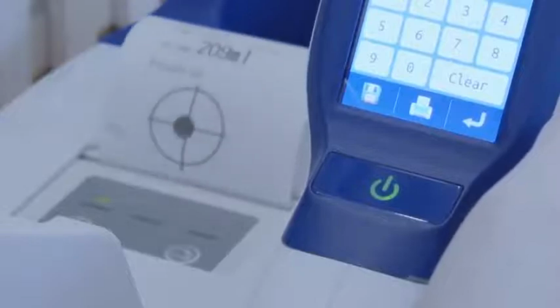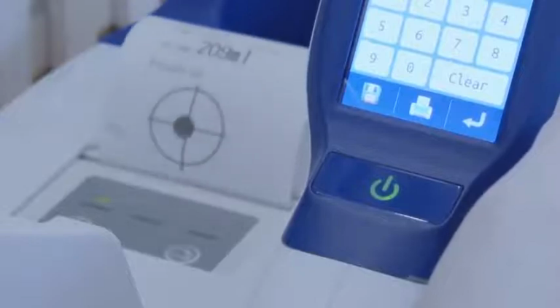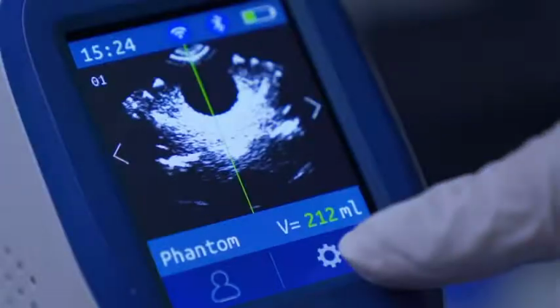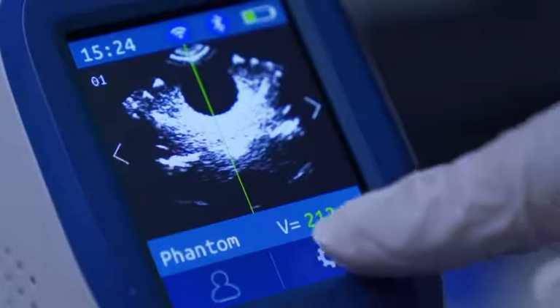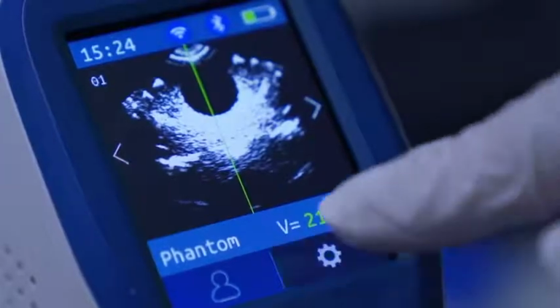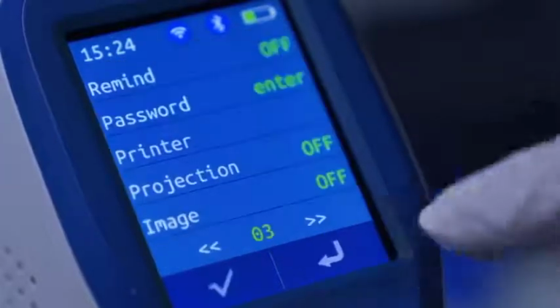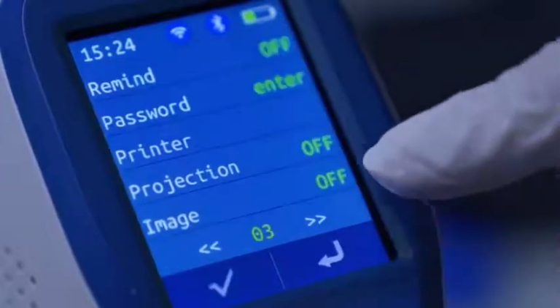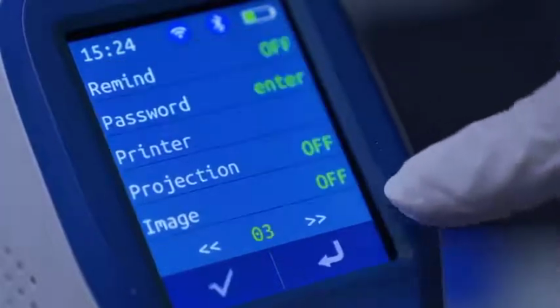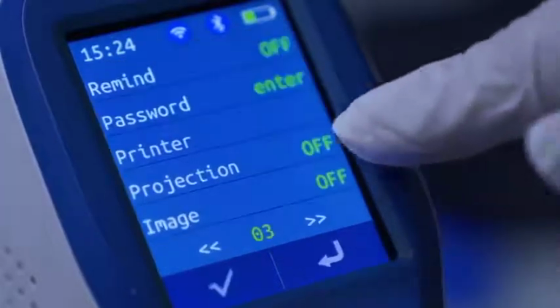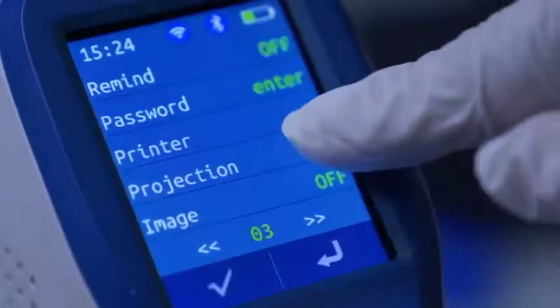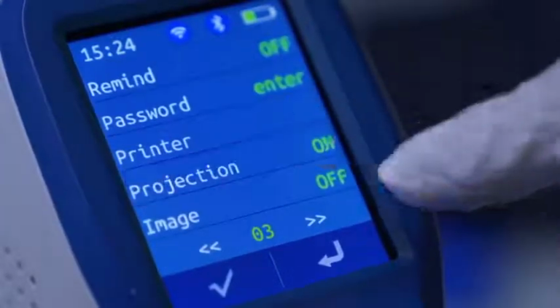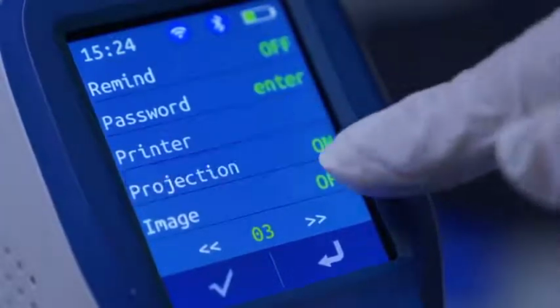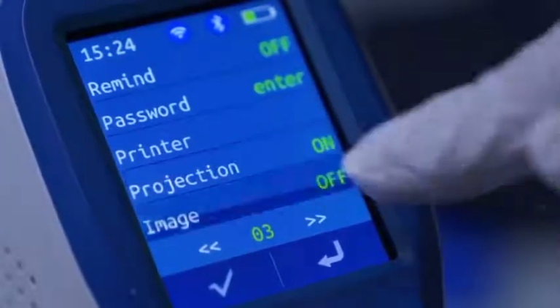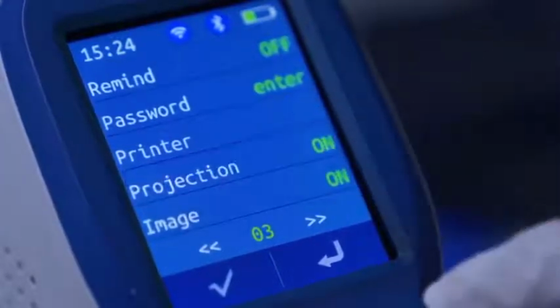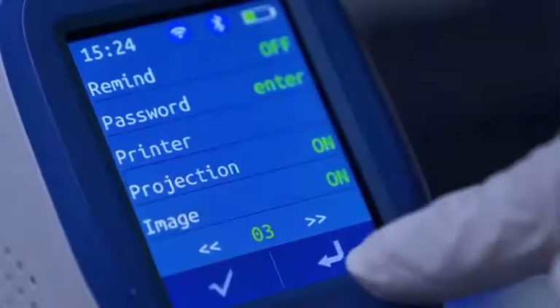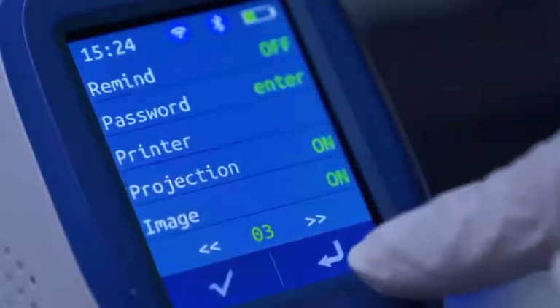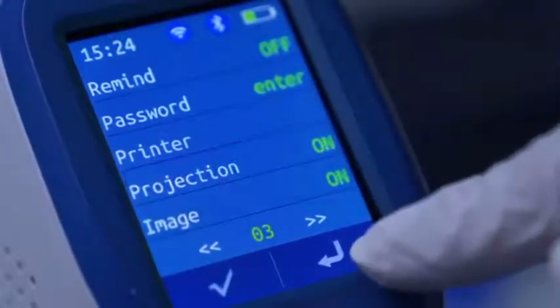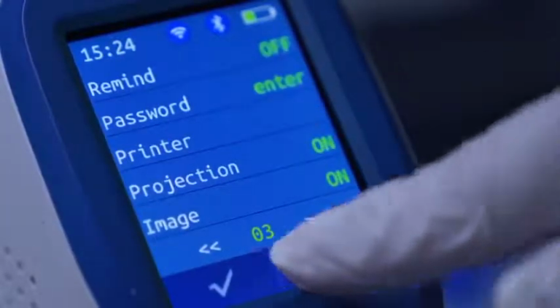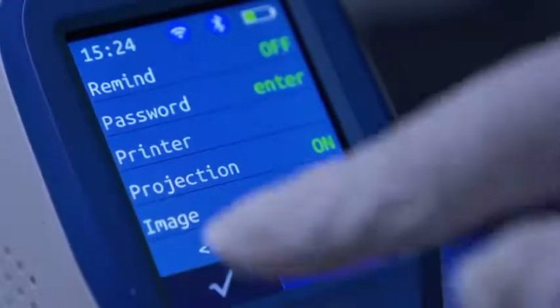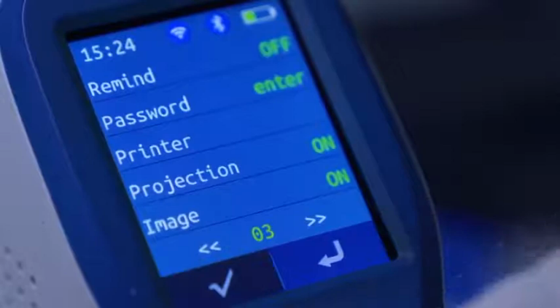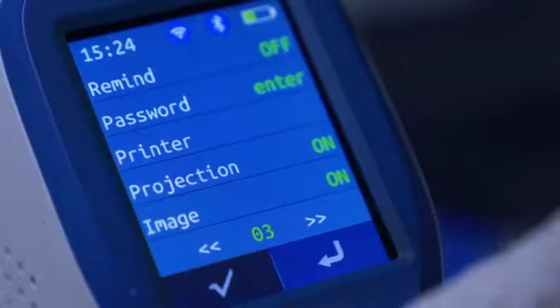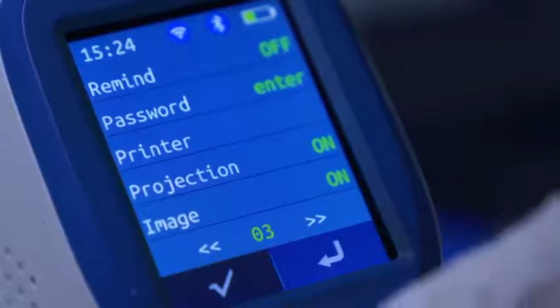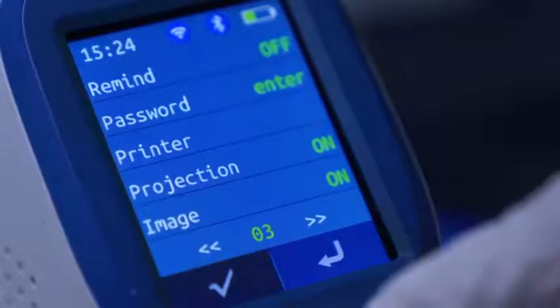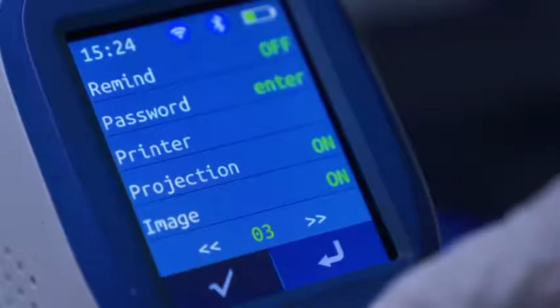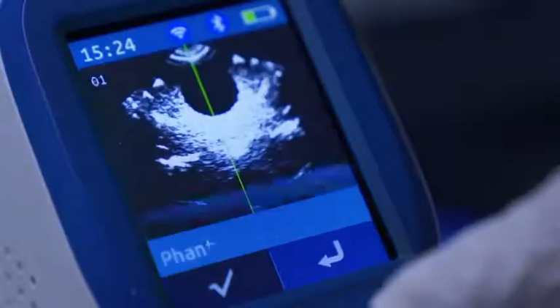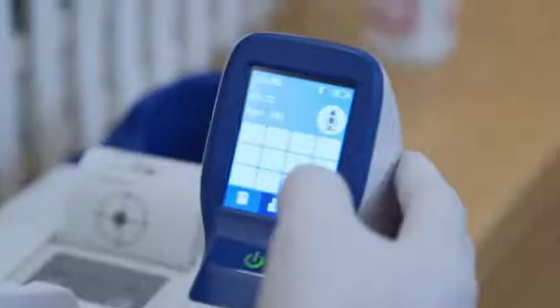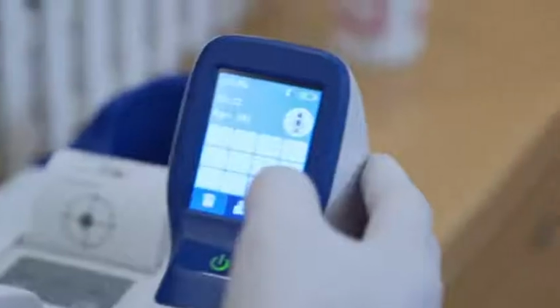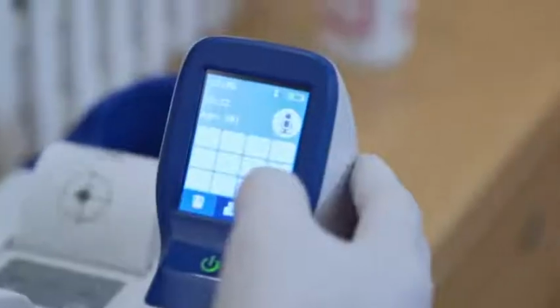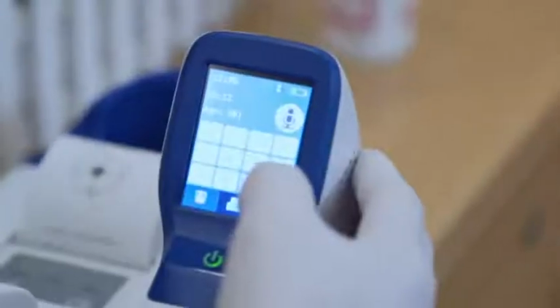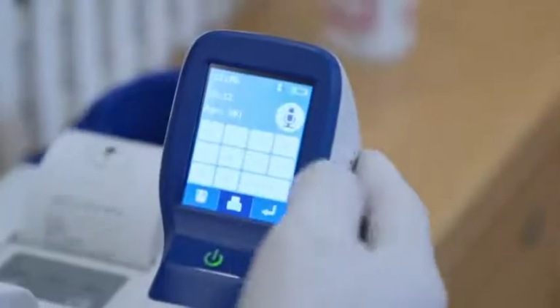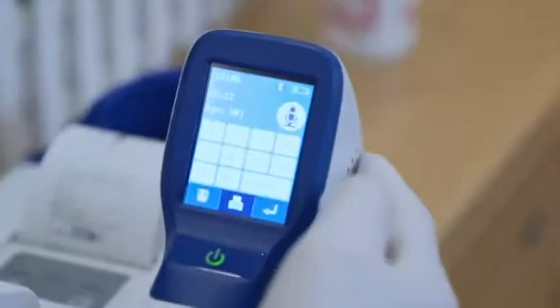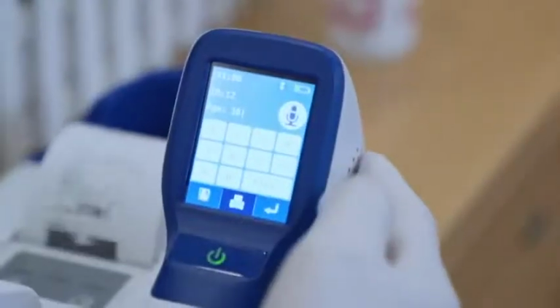You can choose either to print only the bladder projection, or the ultrasonic images, or both of them.